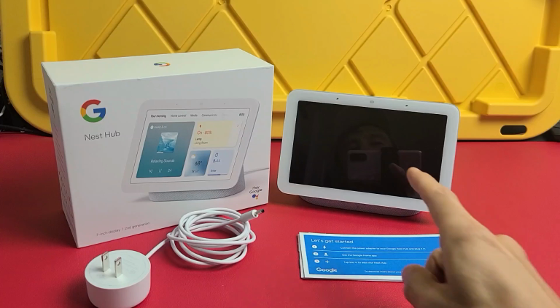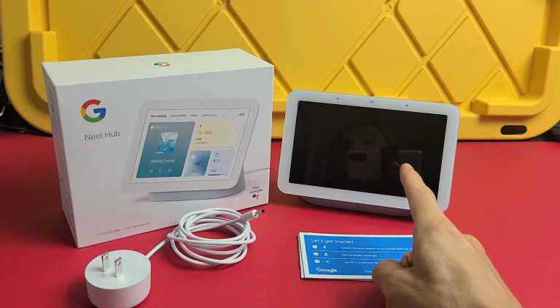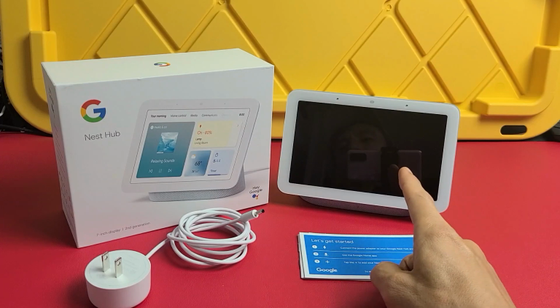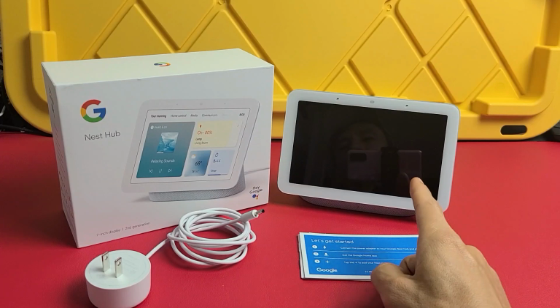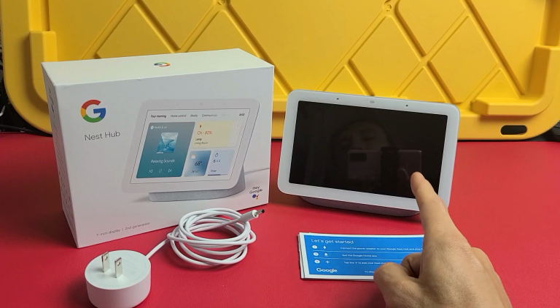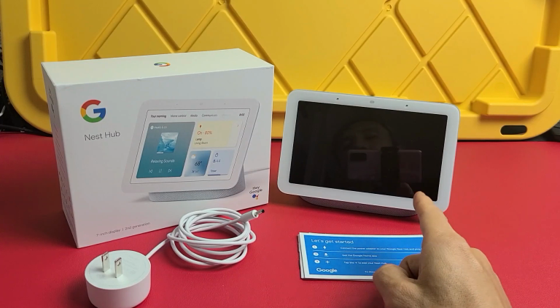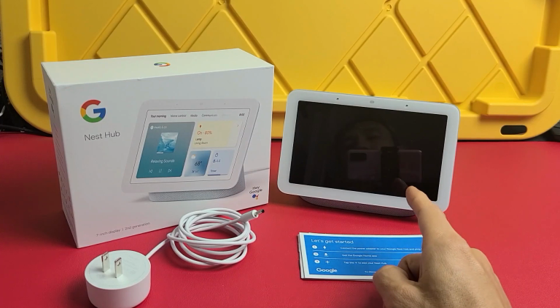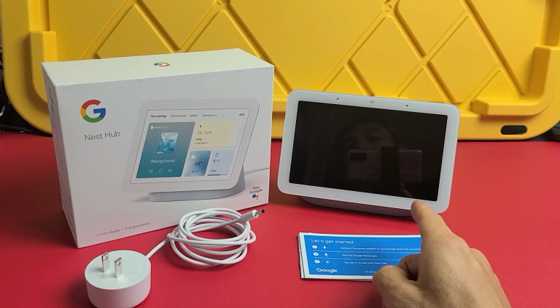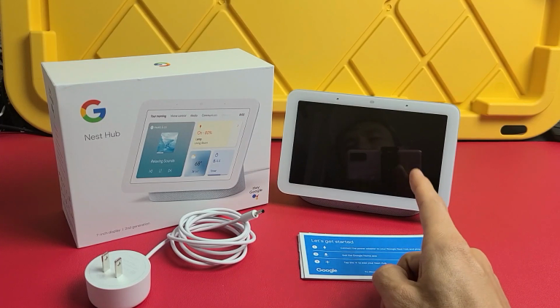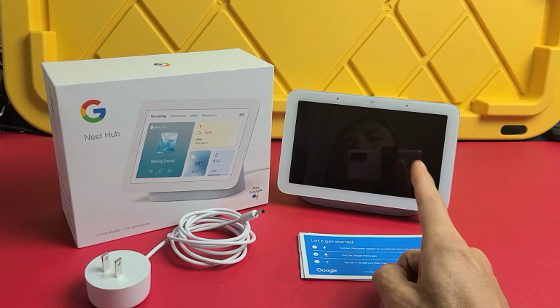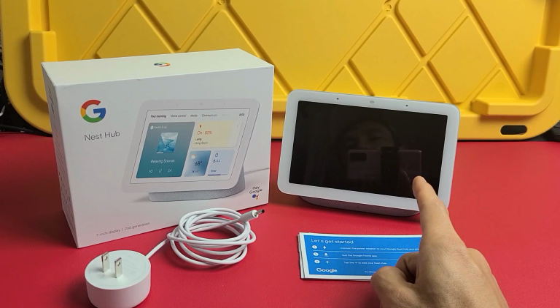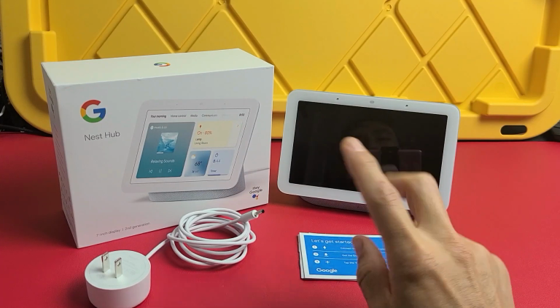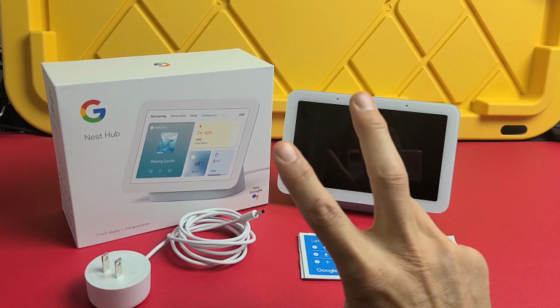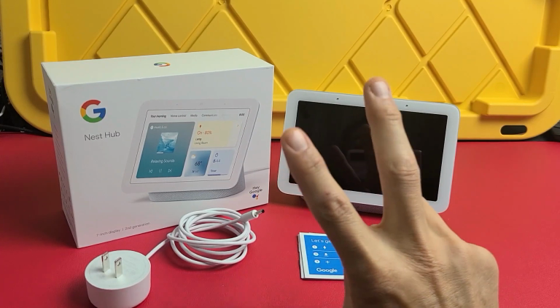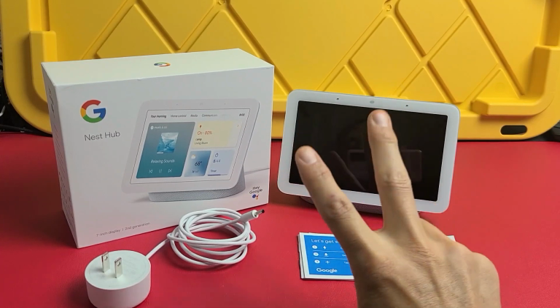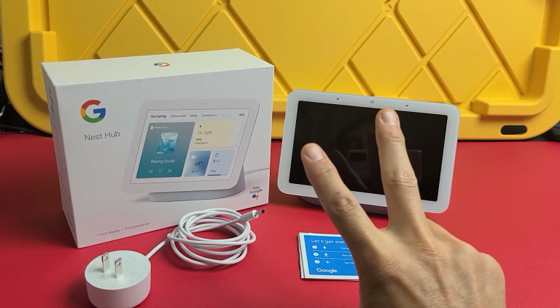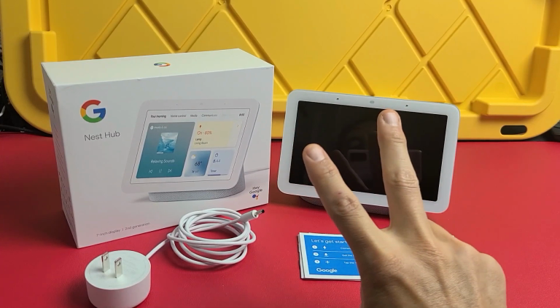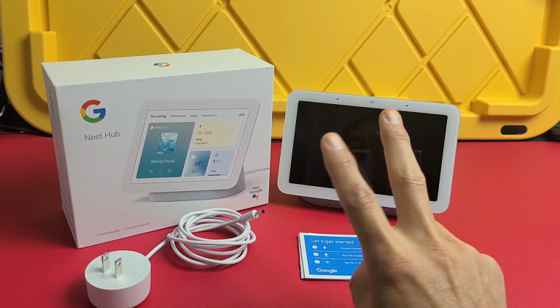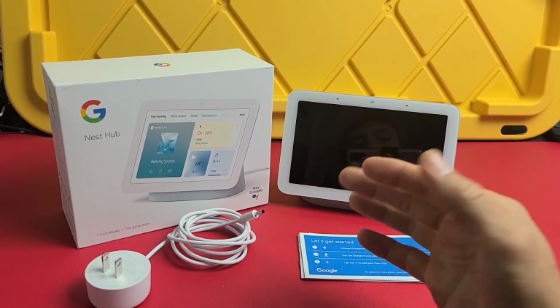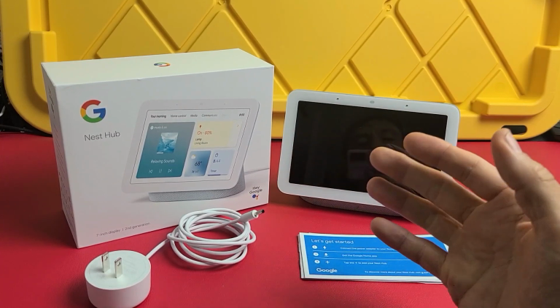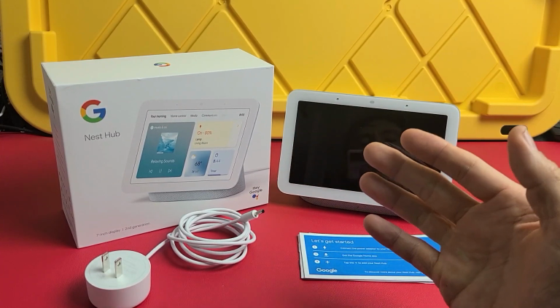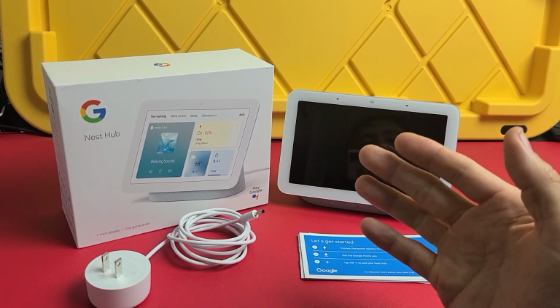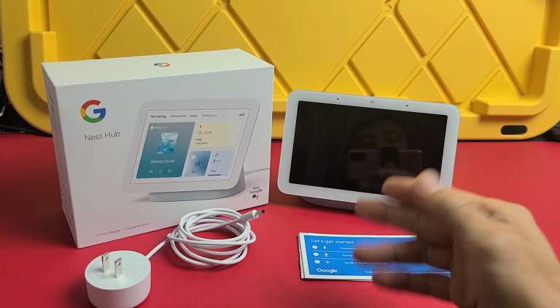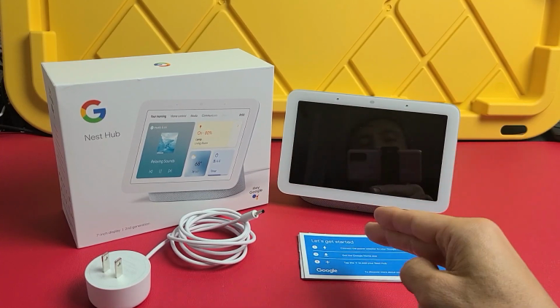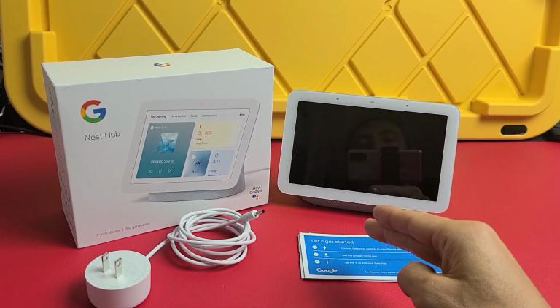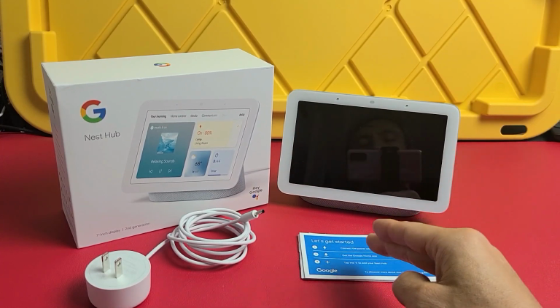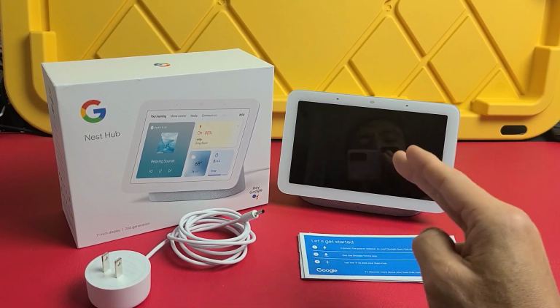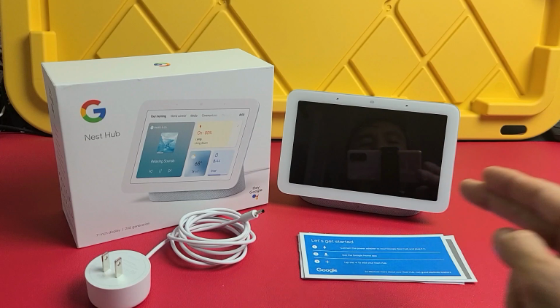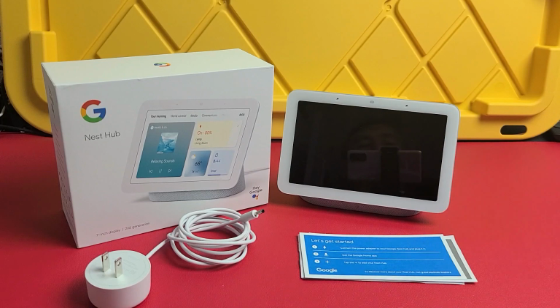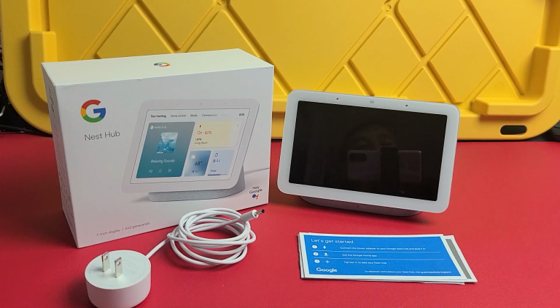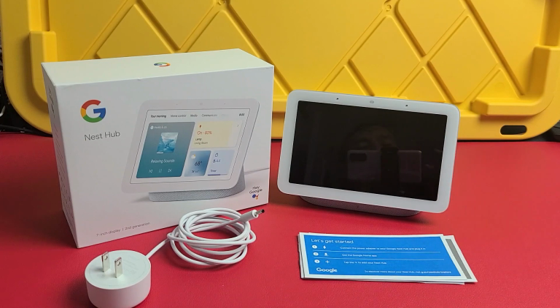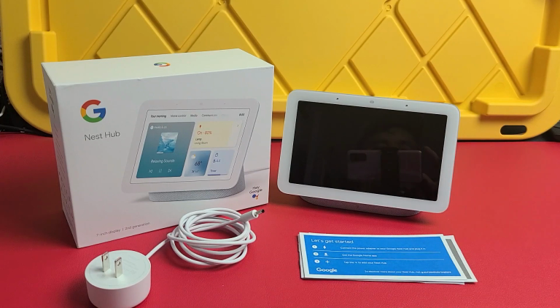Here is the Google Nest Hub — this is the second generation. I'm going to show you how to set this up step by step.